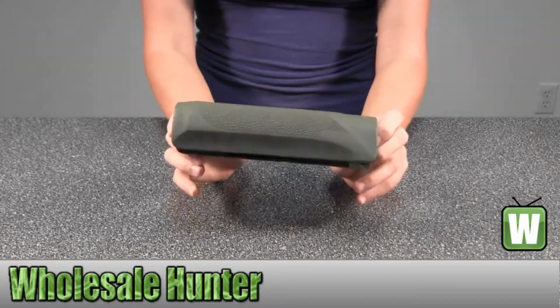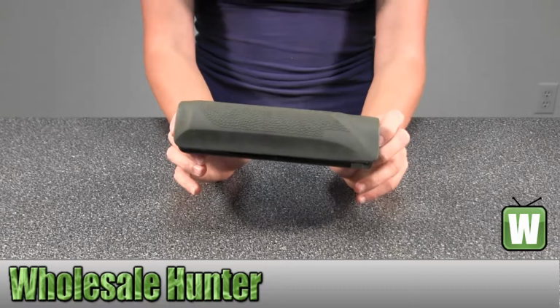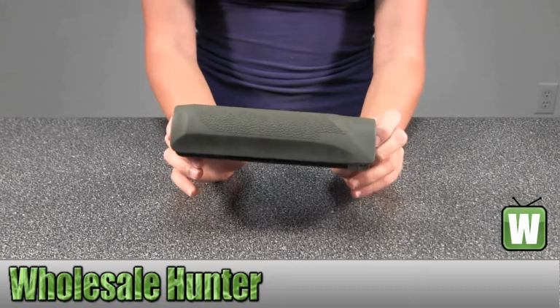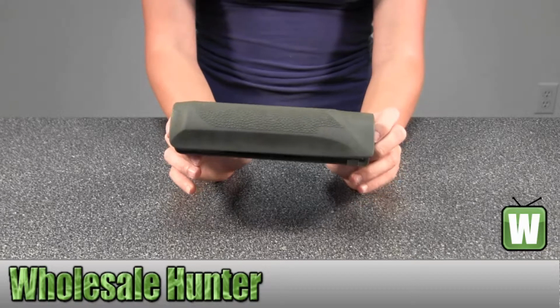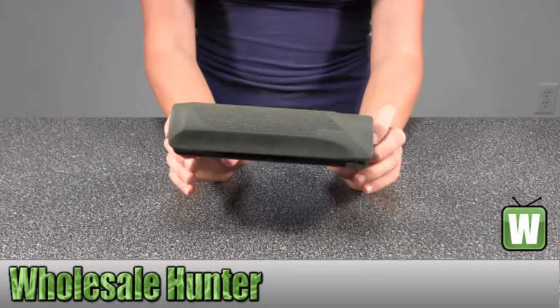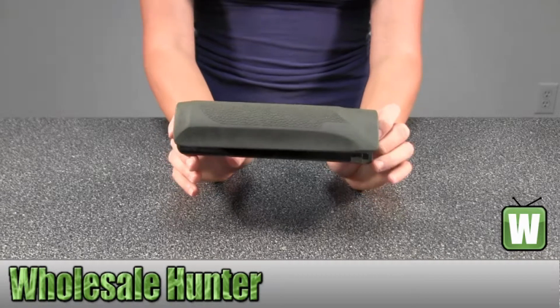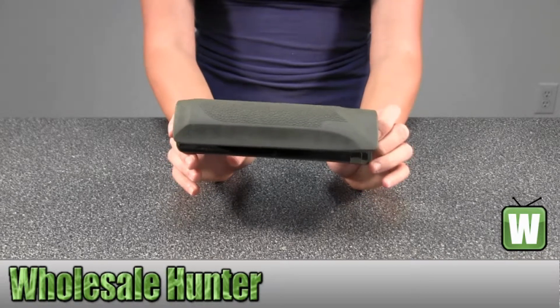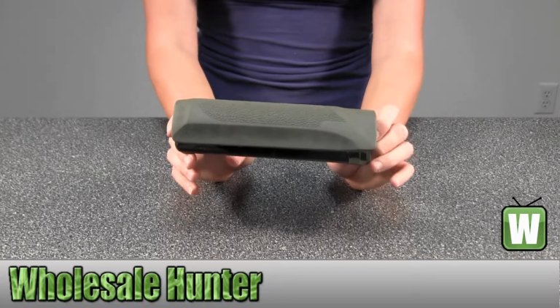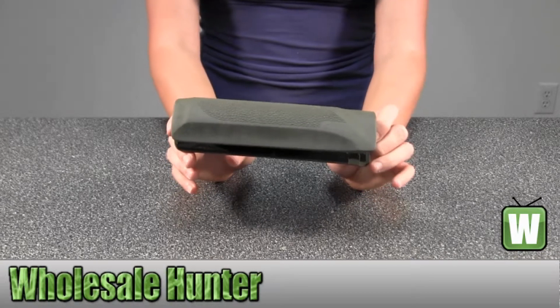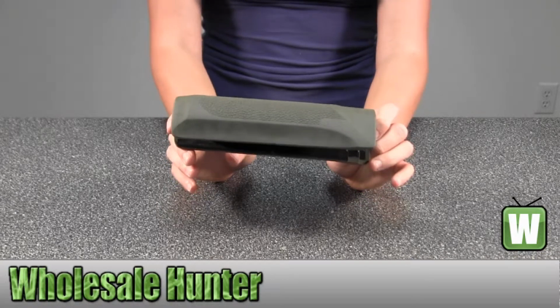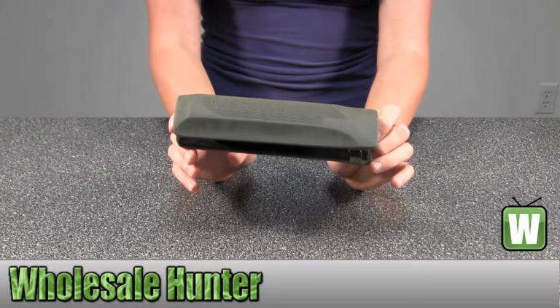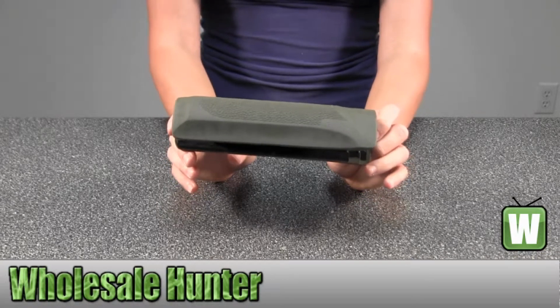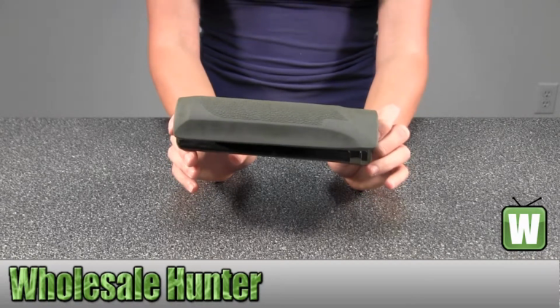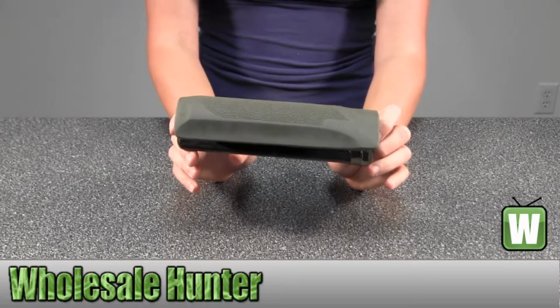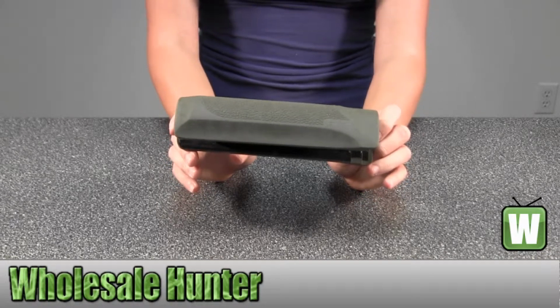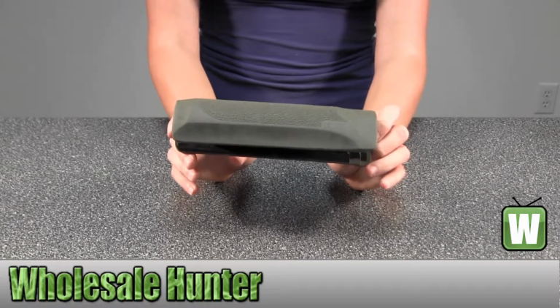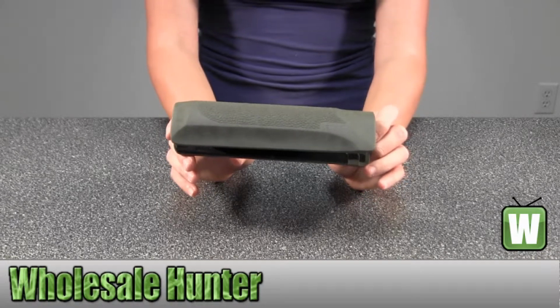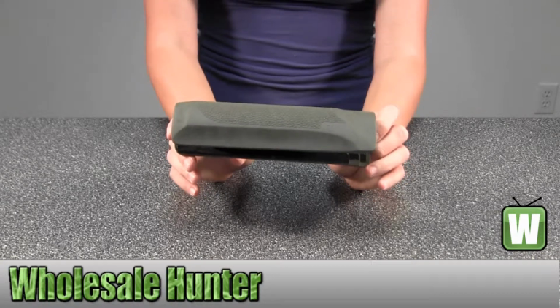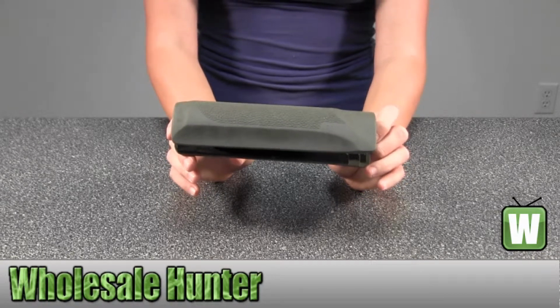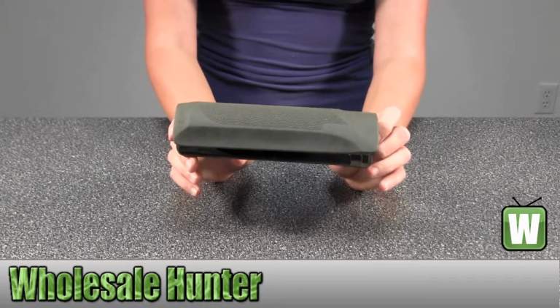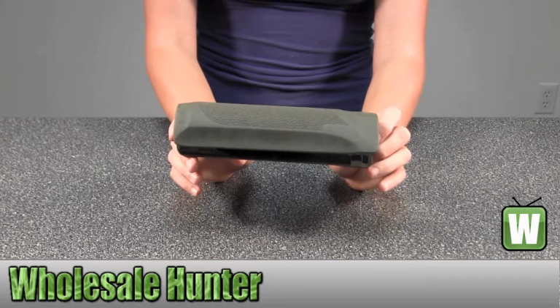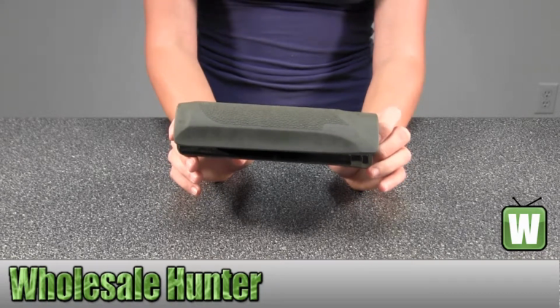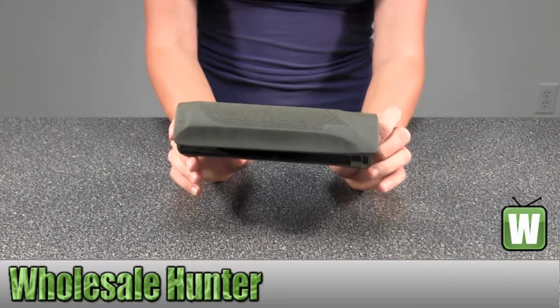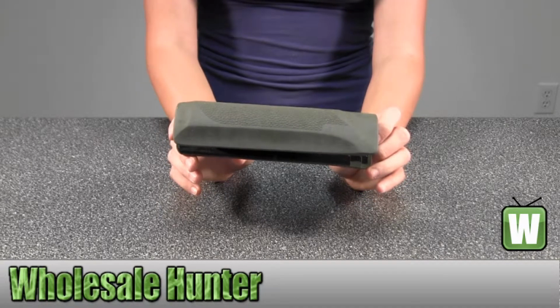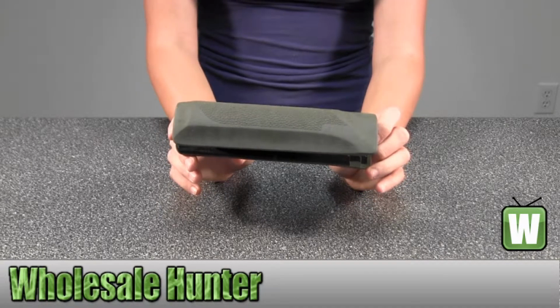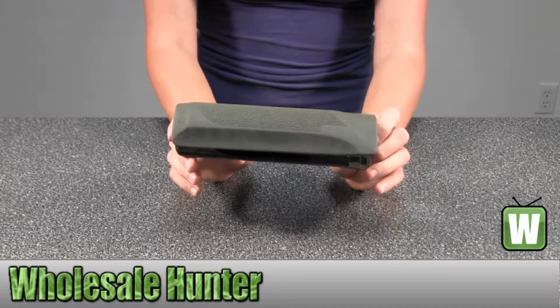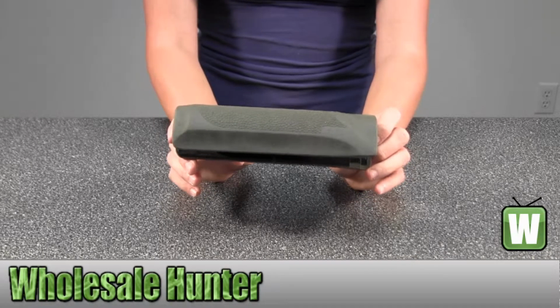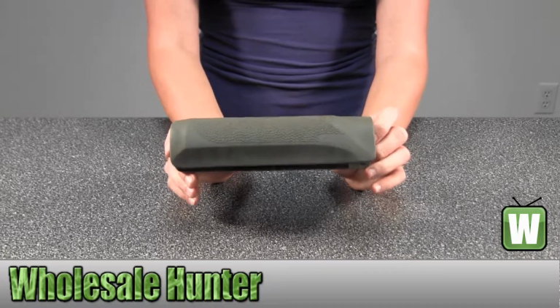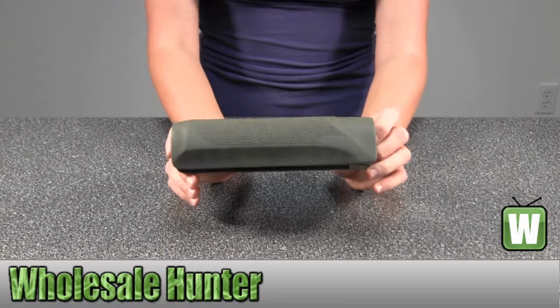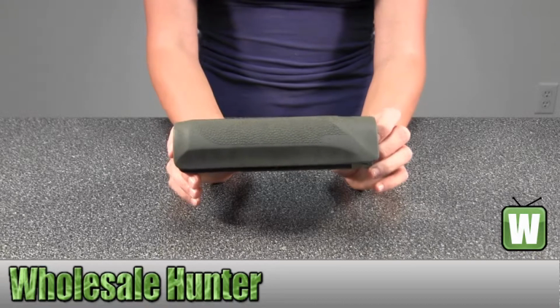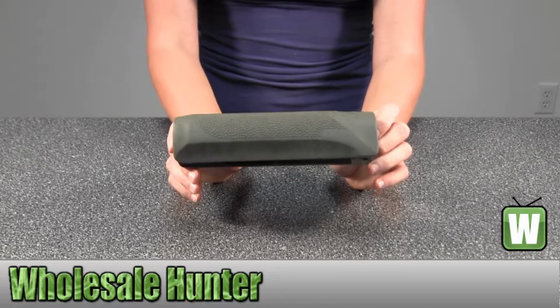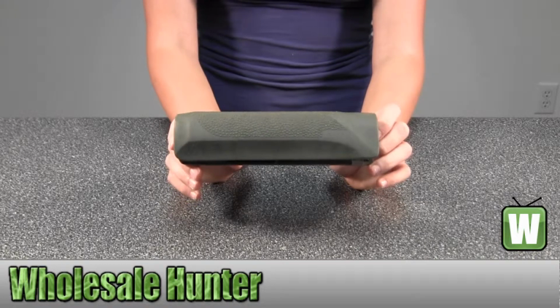This is a Winchester 1300 overmolded forend. It's OD green and it's by Hogue.